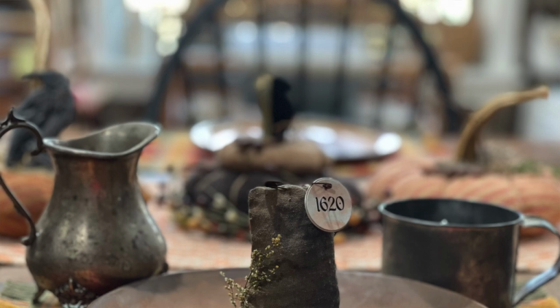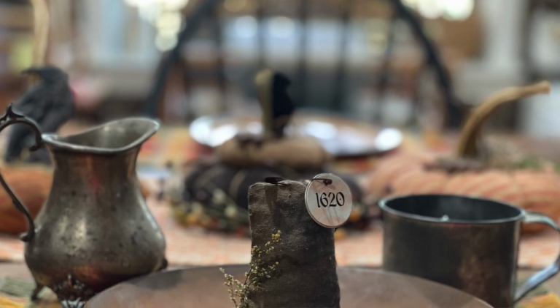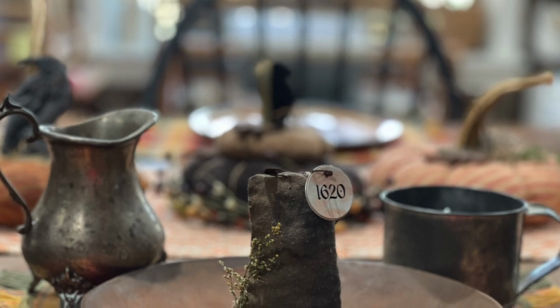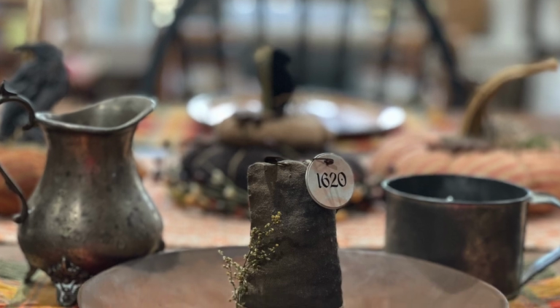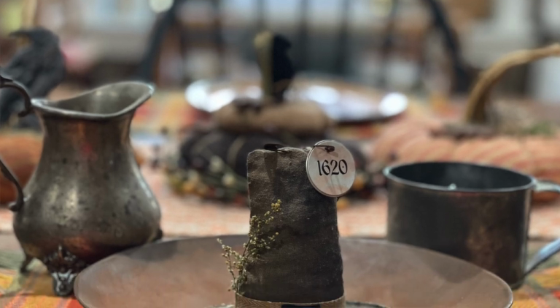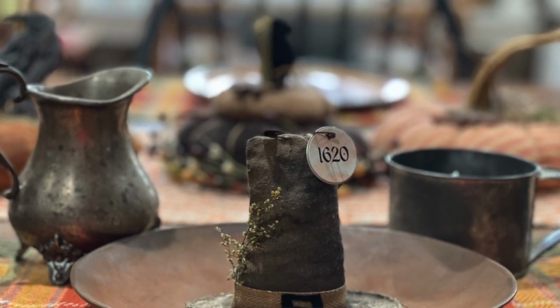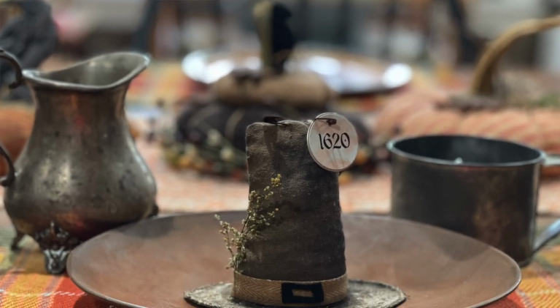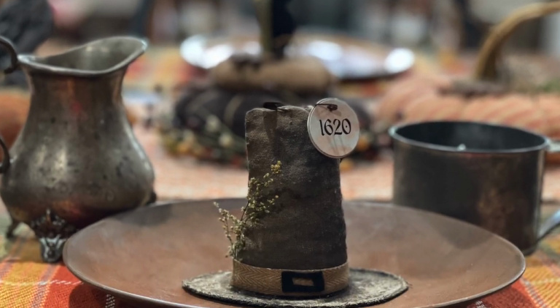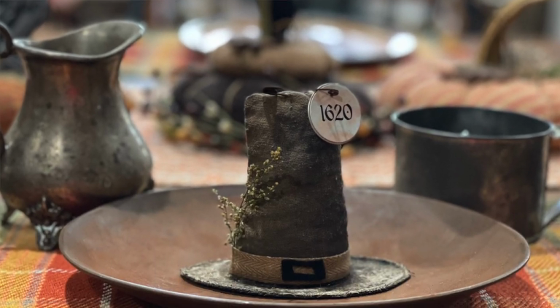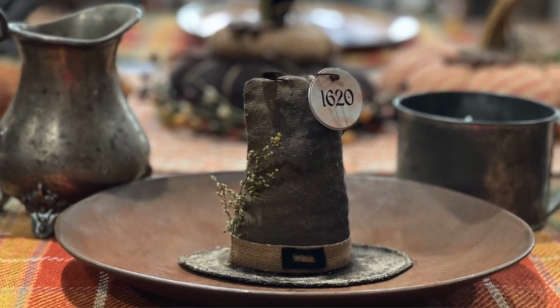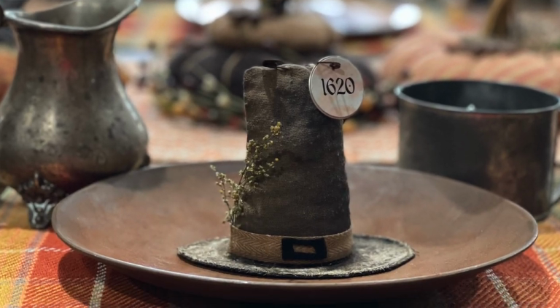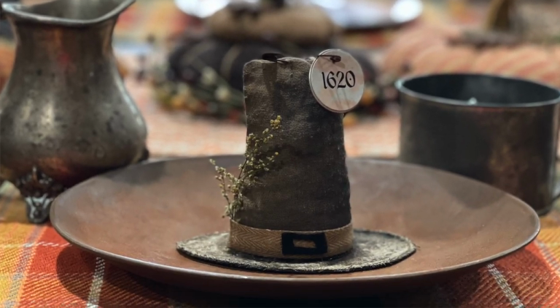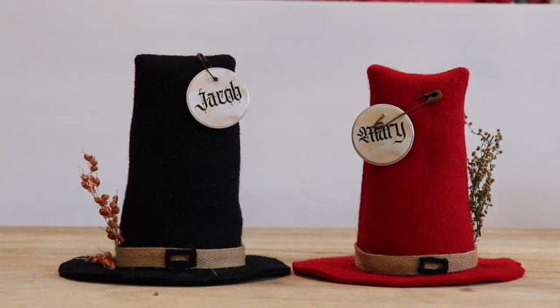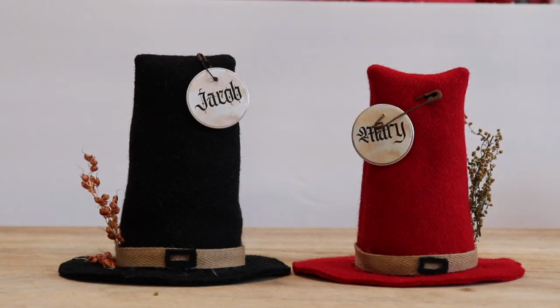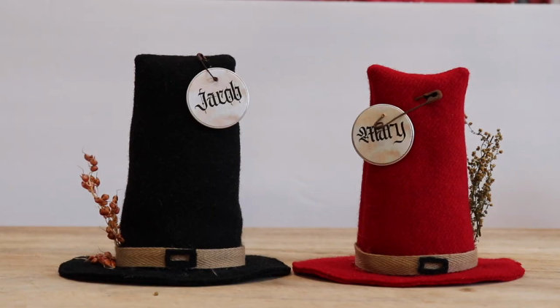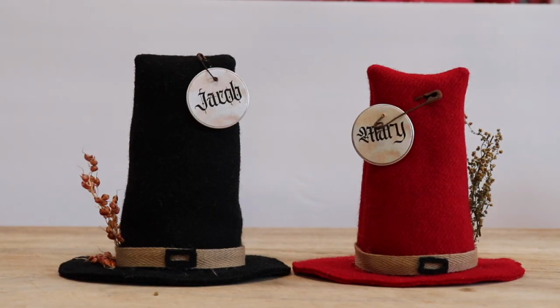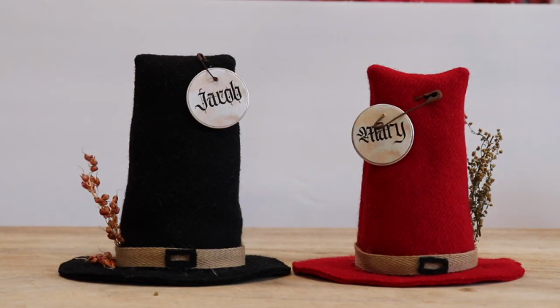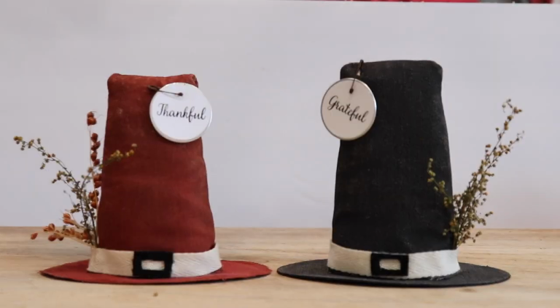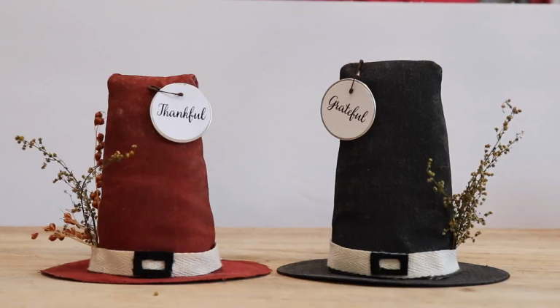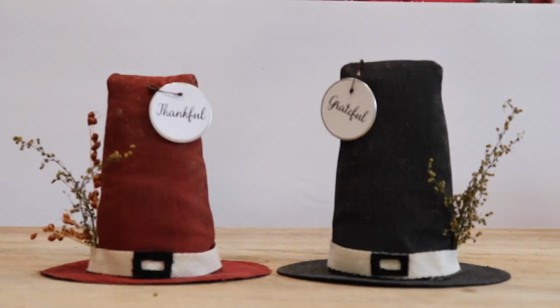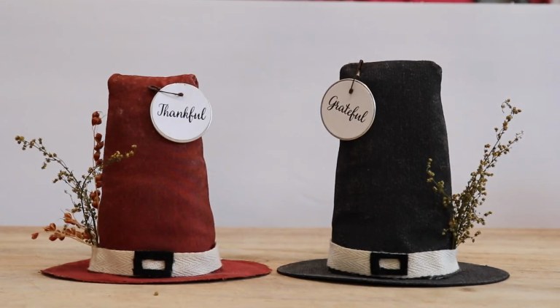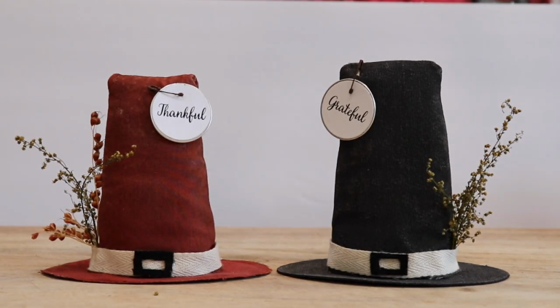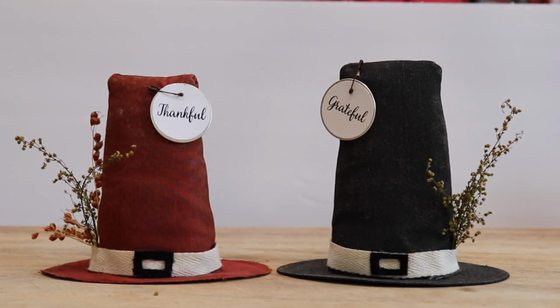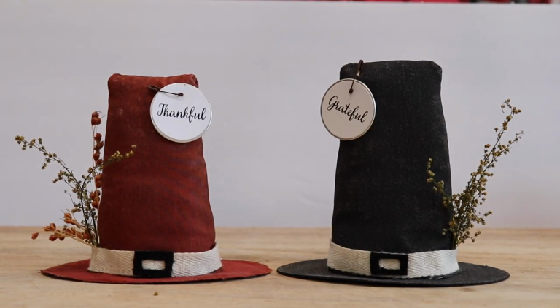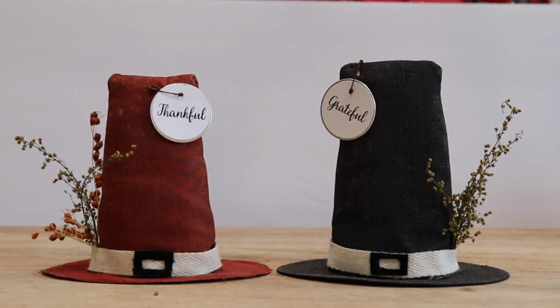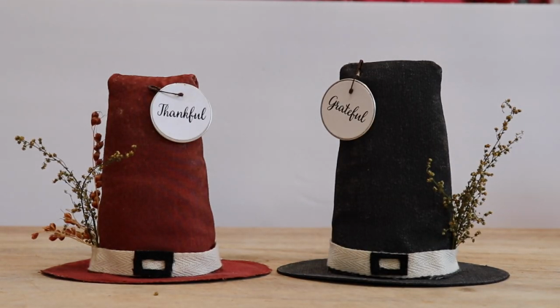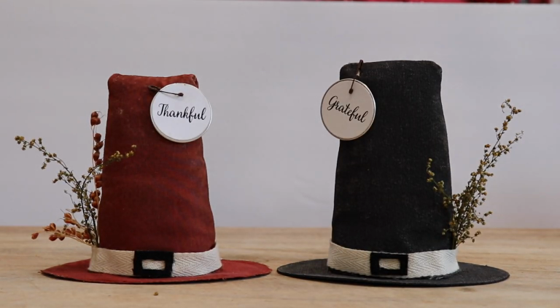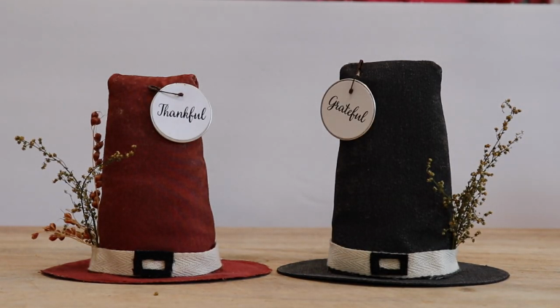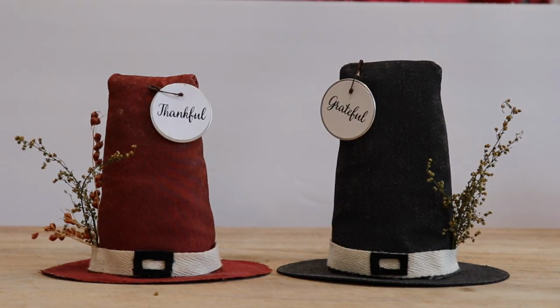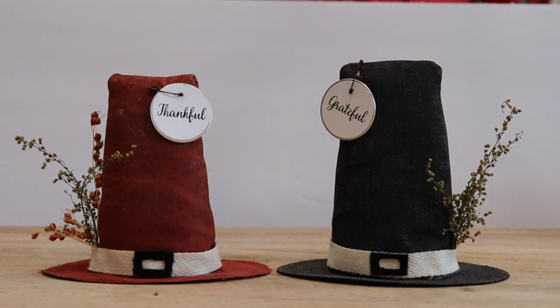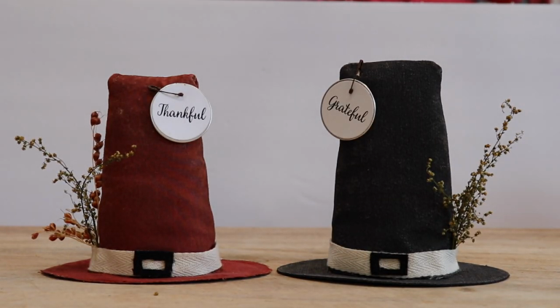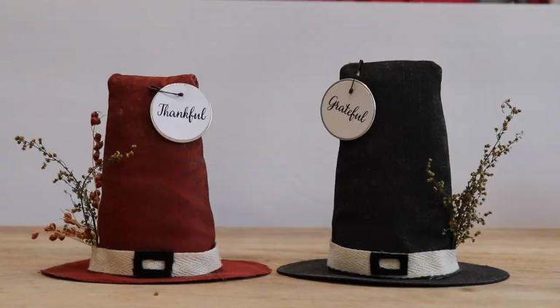Thanksgiving decor pilgrim hat name tags. My name is Jersey. Let me show you how.